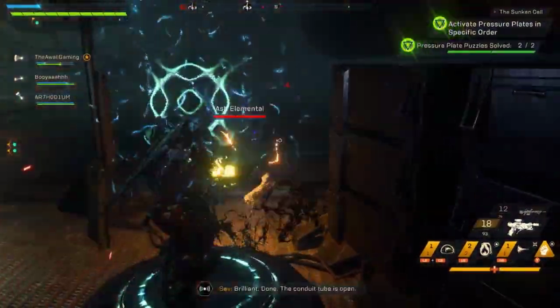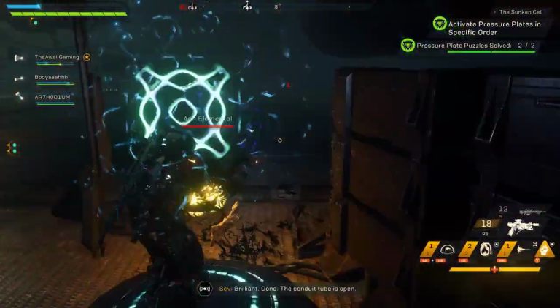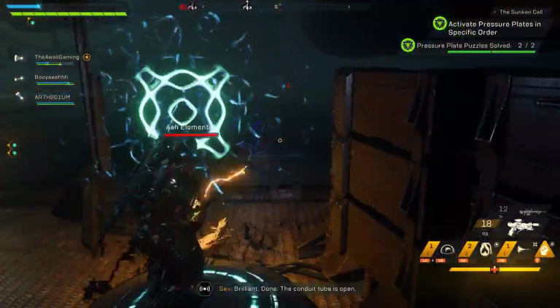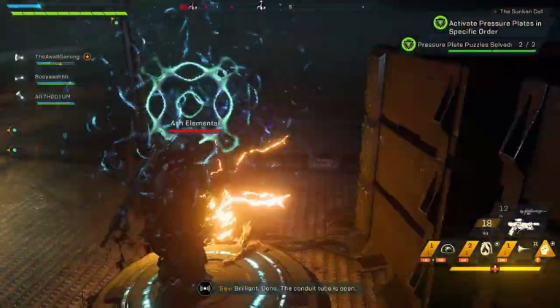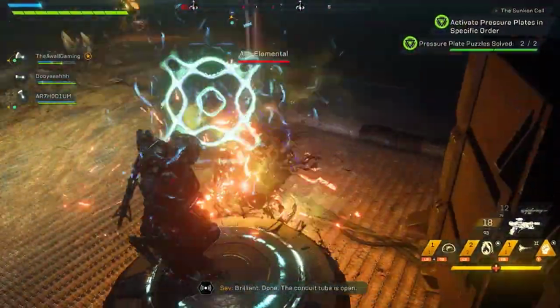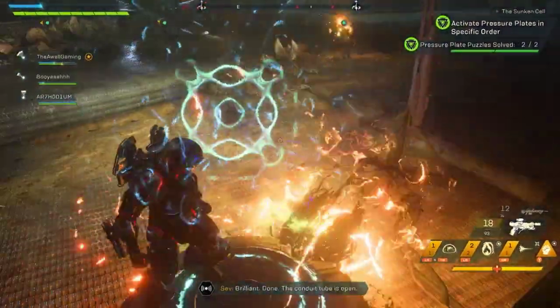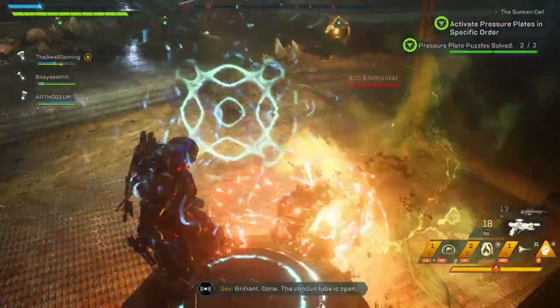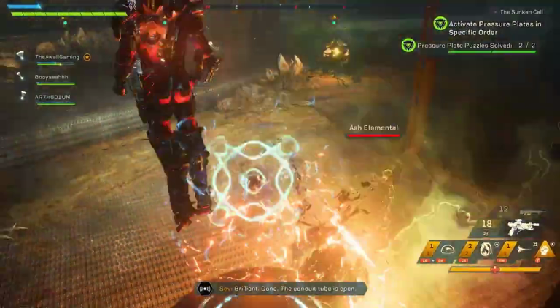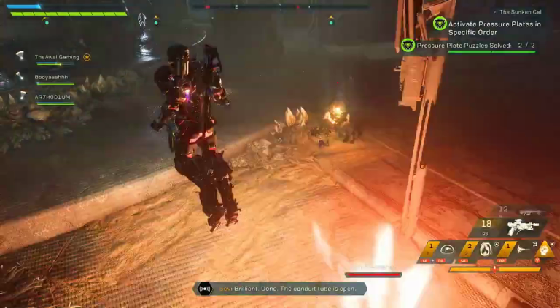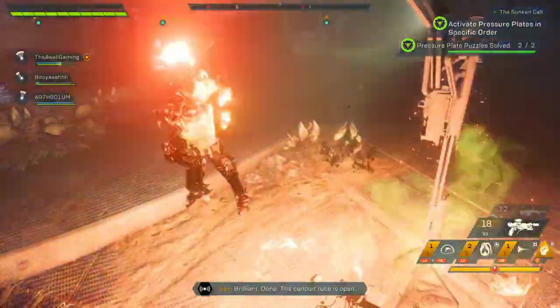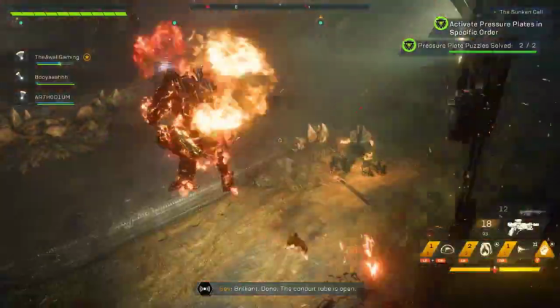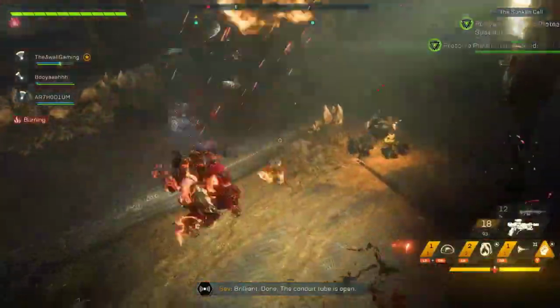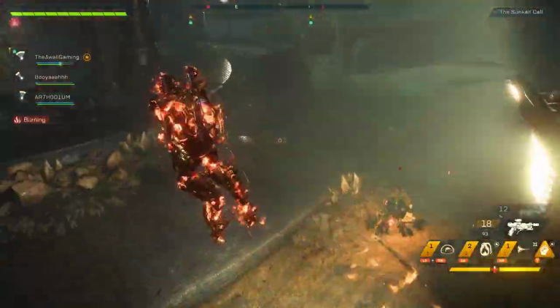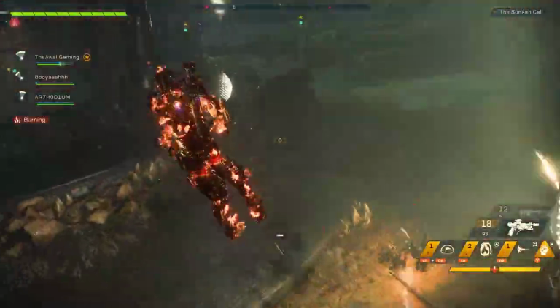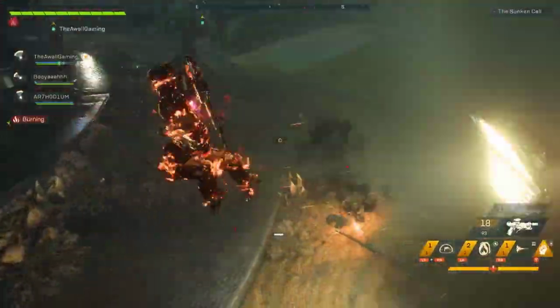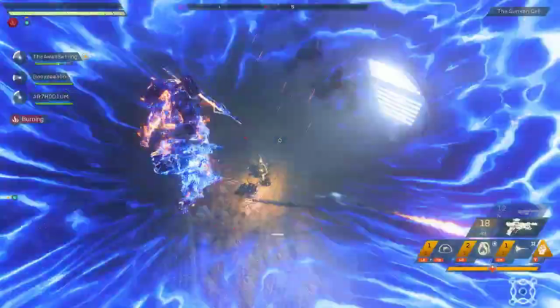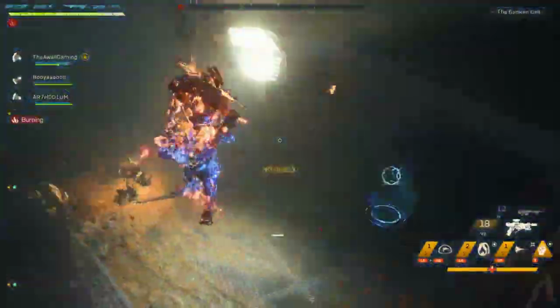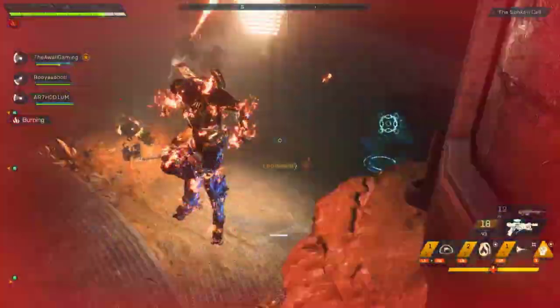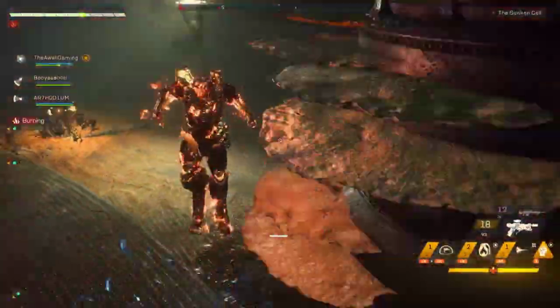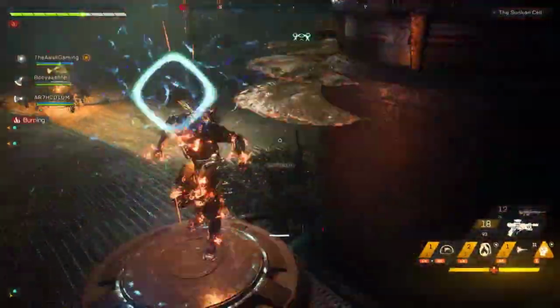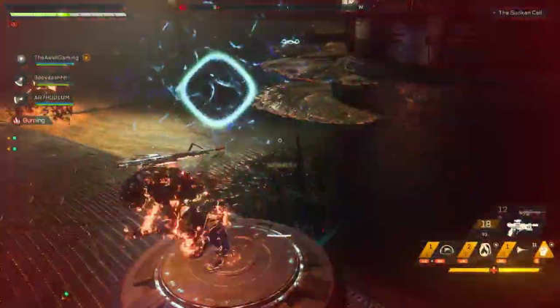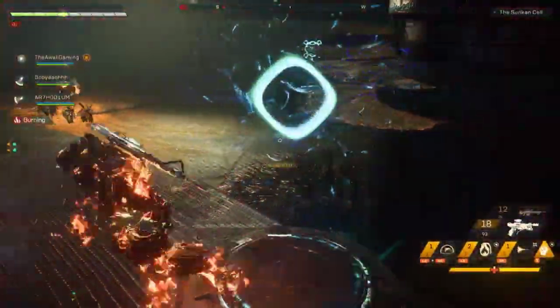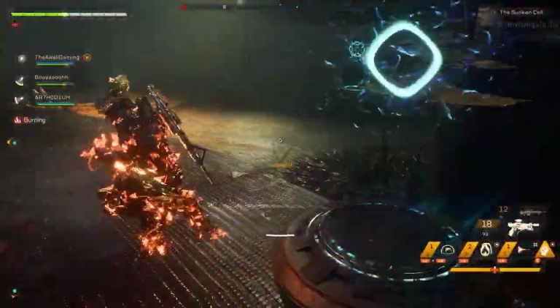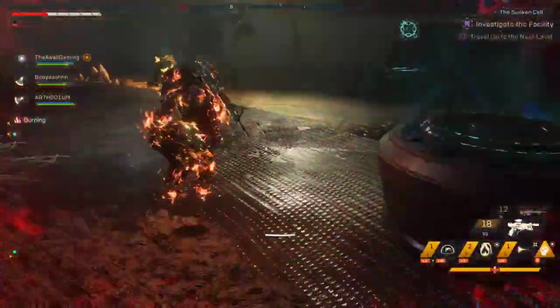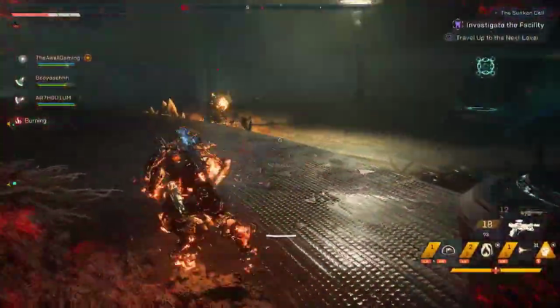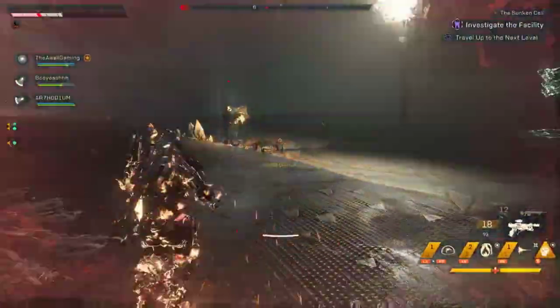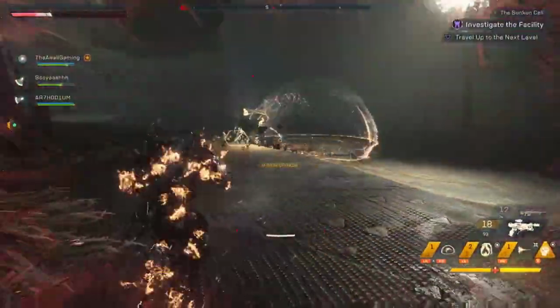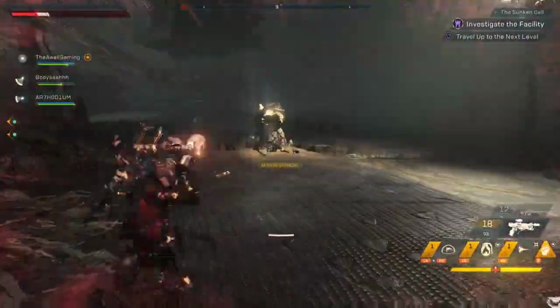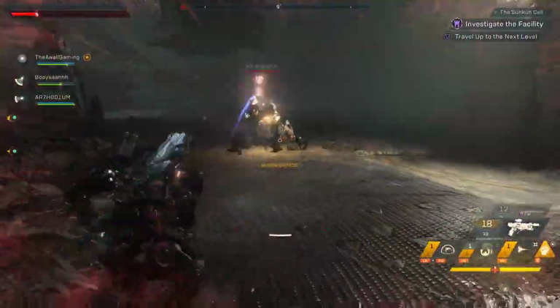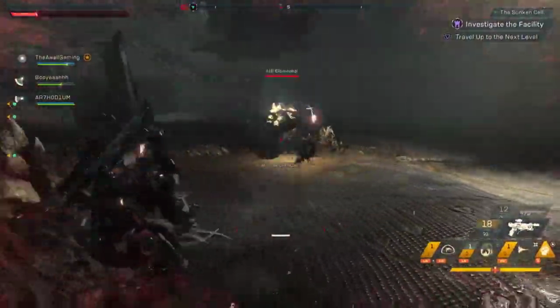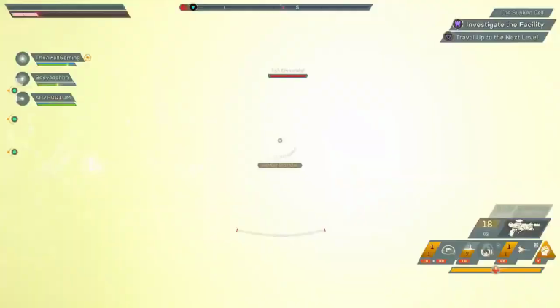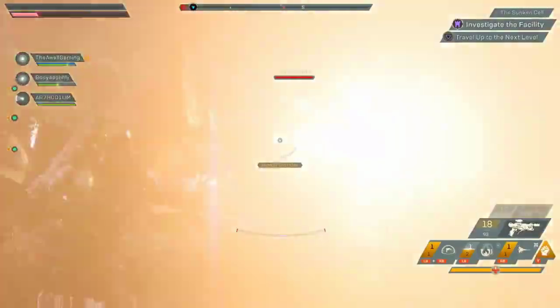And there you go. That is how to solve the pressure plate puzzle for the Sunken Stronghold.